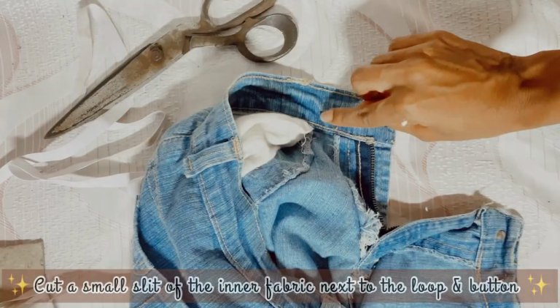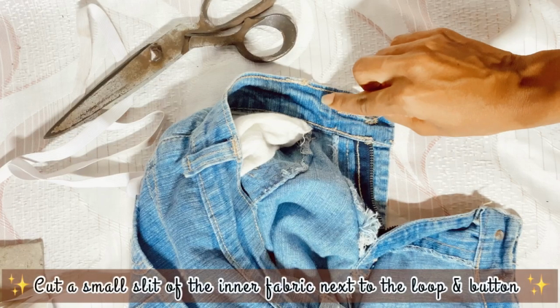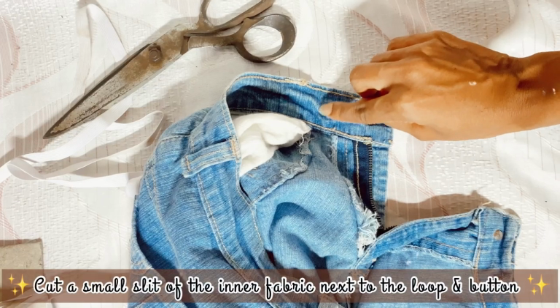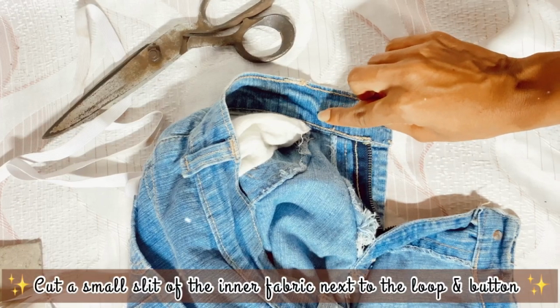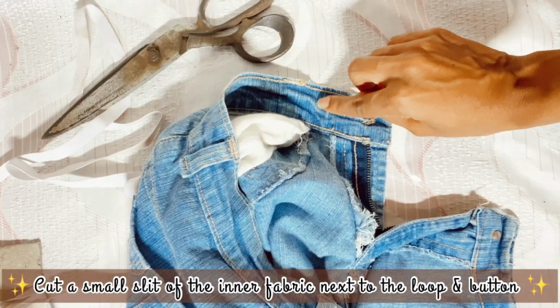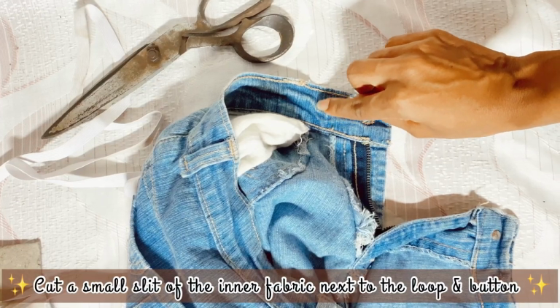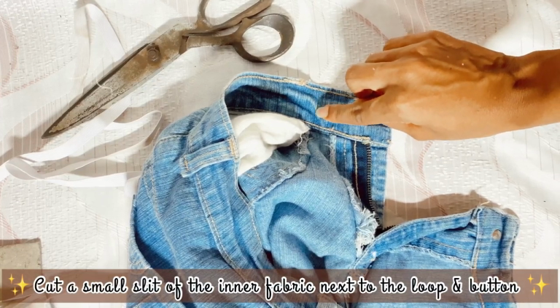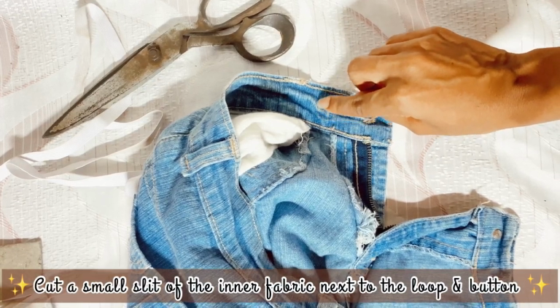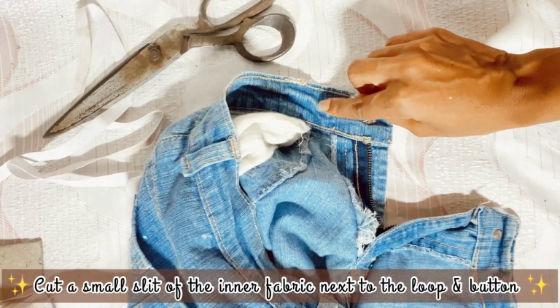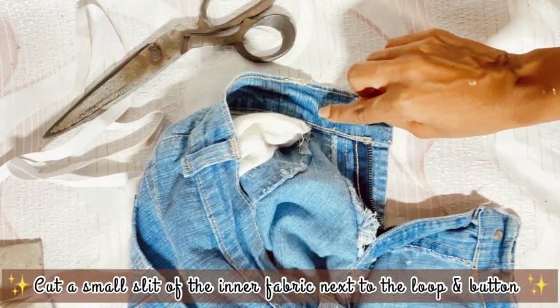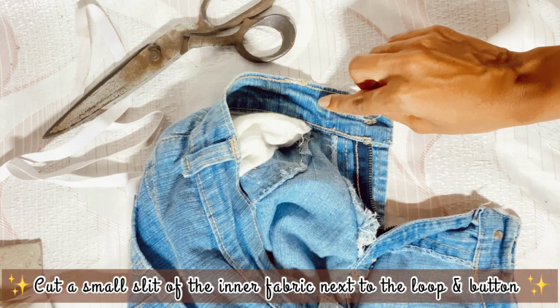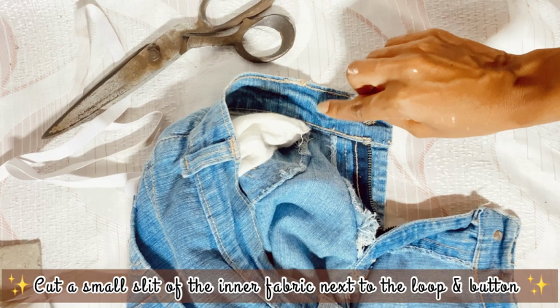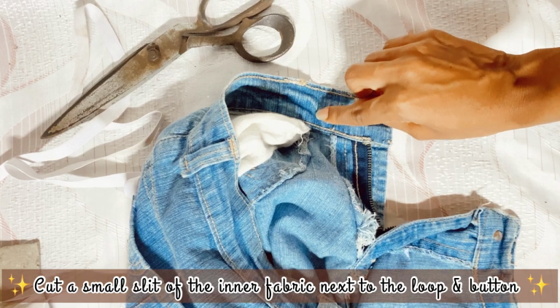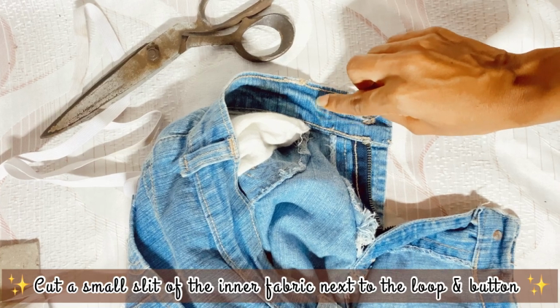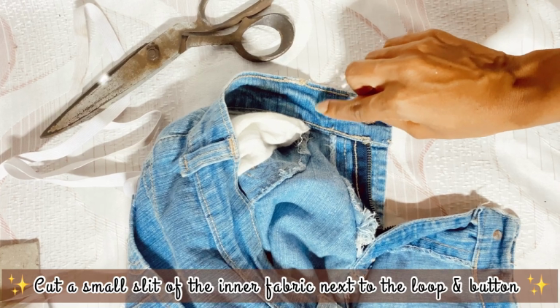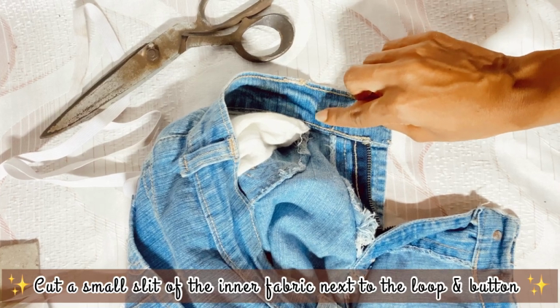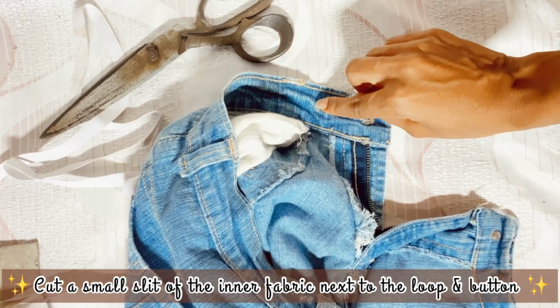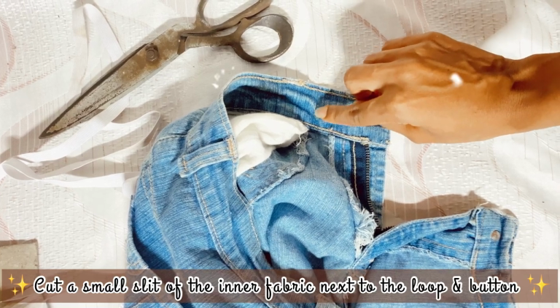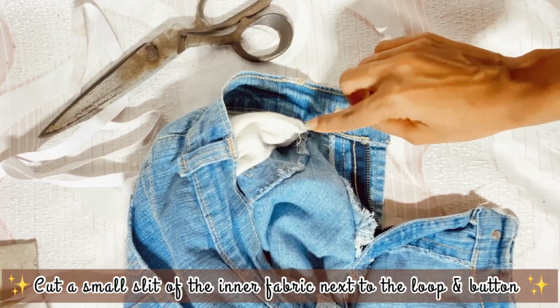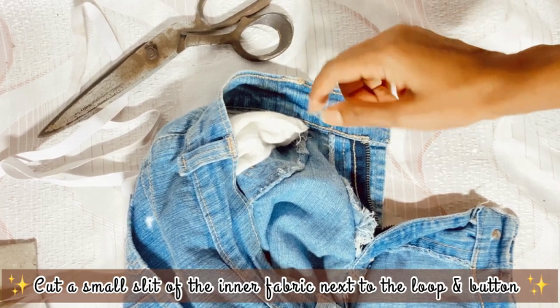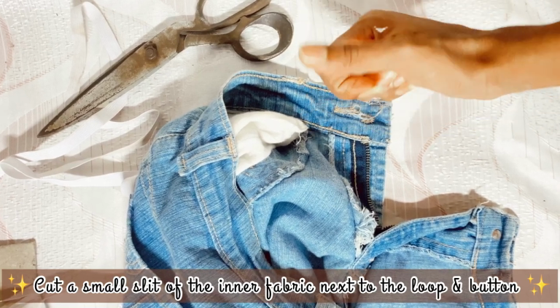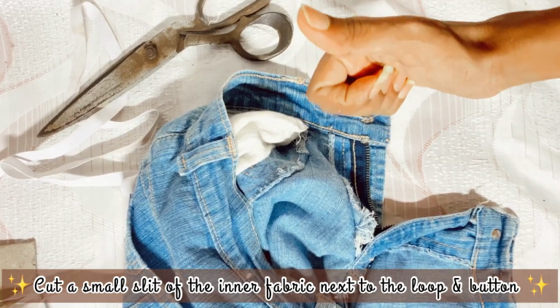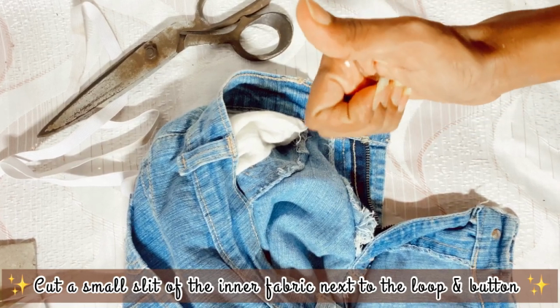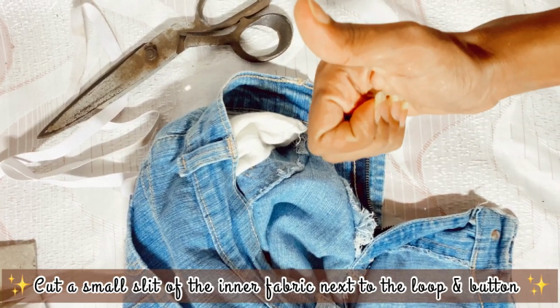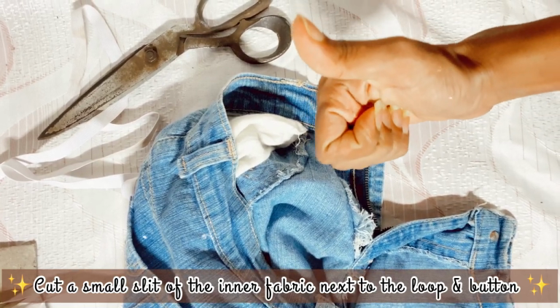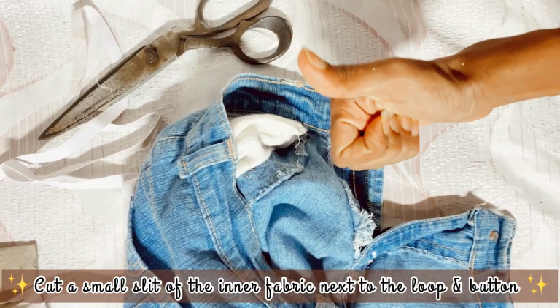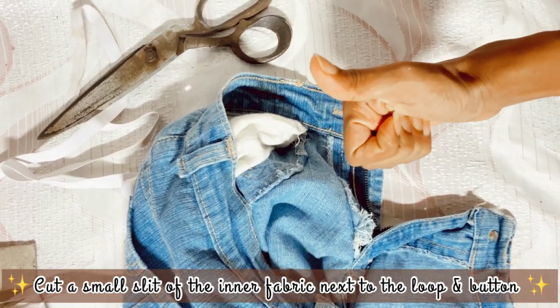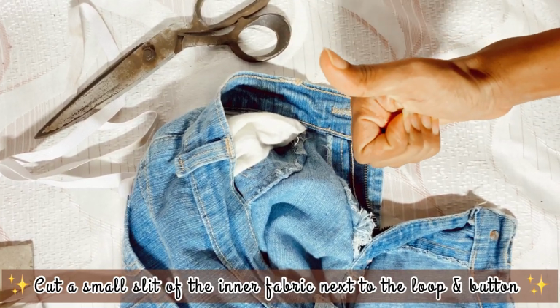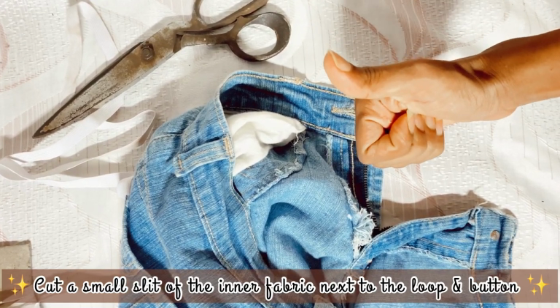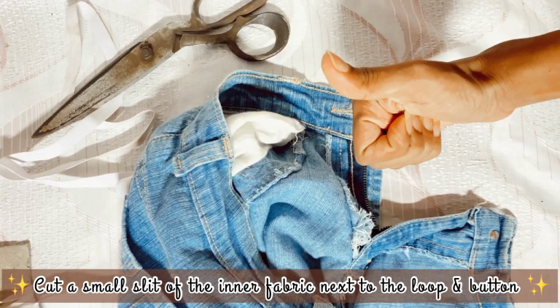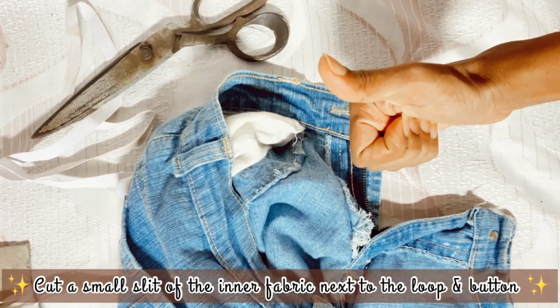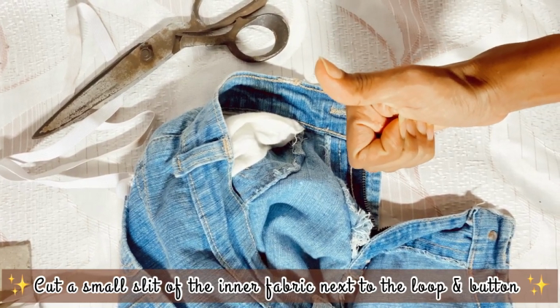When cutting the slit, make sure you cut only the inner fabric.